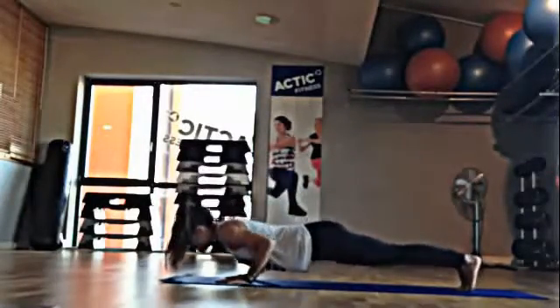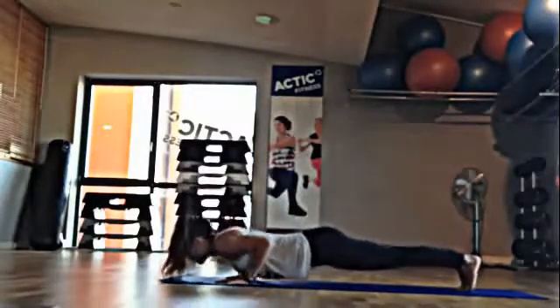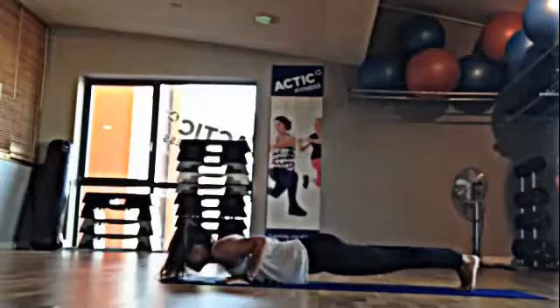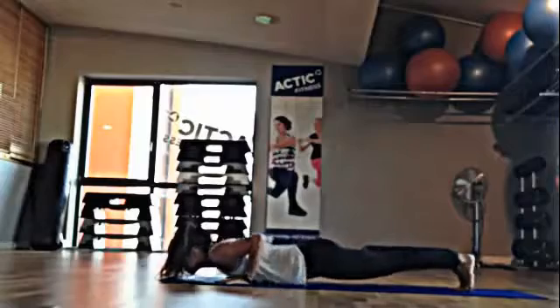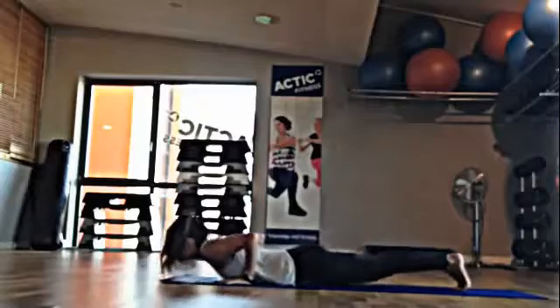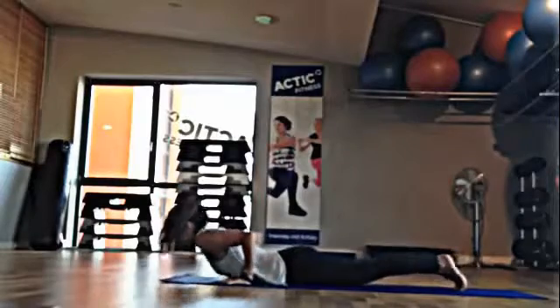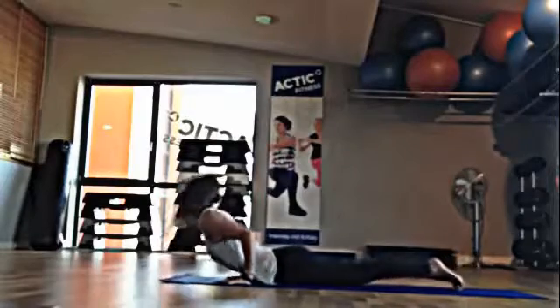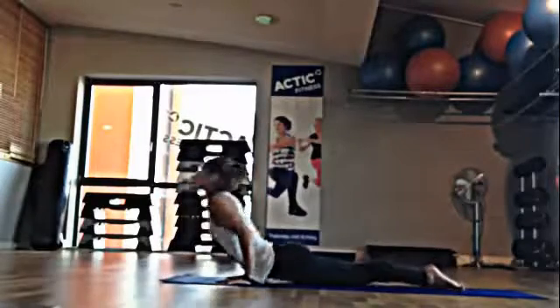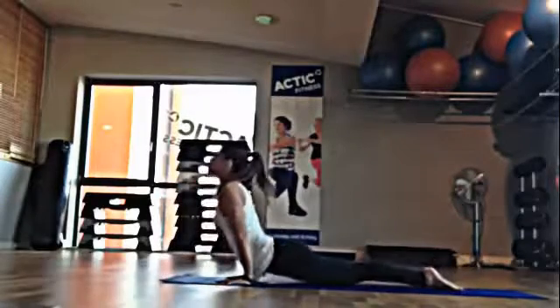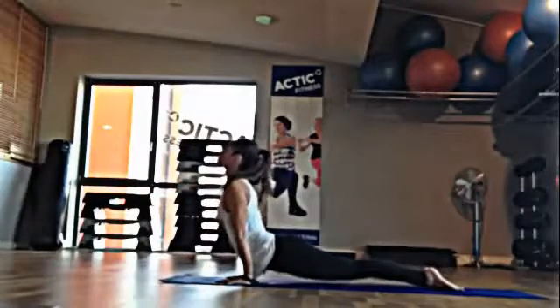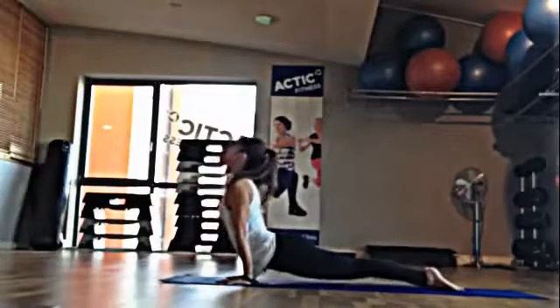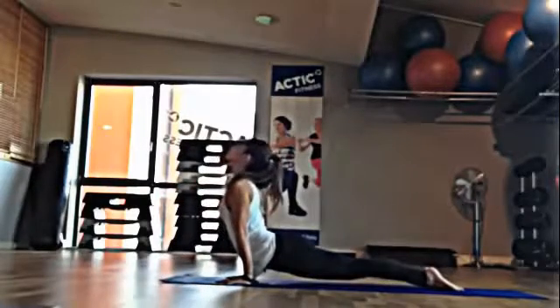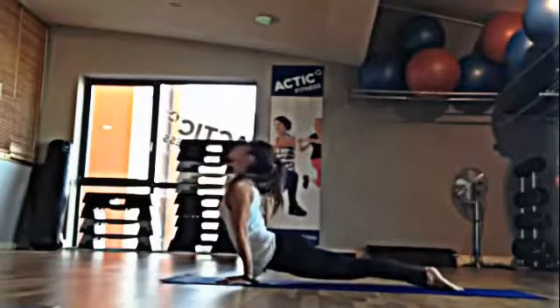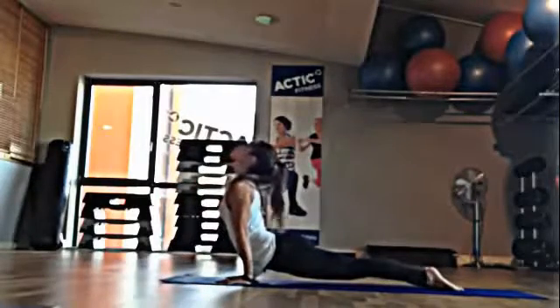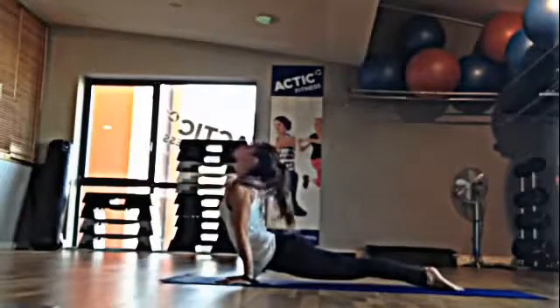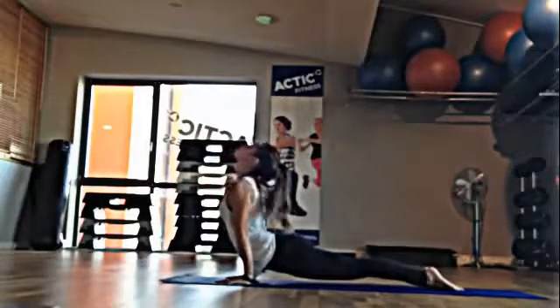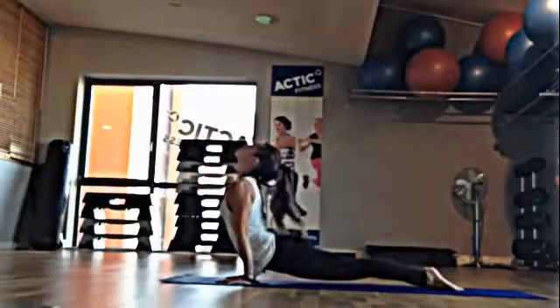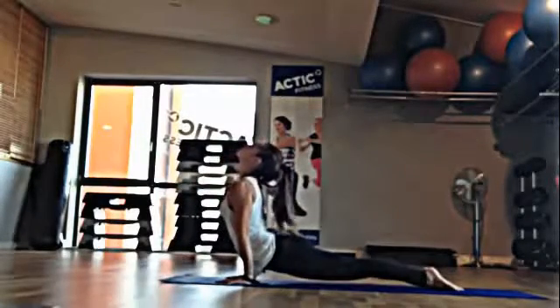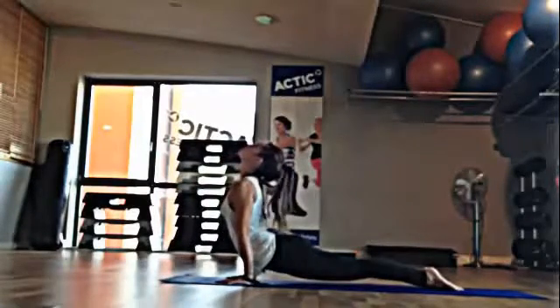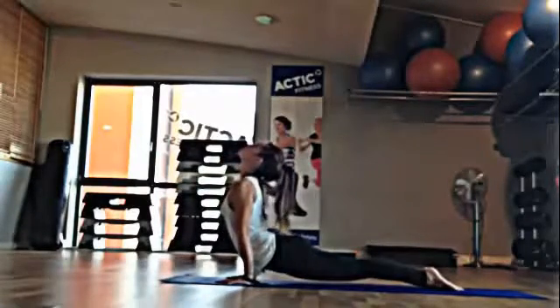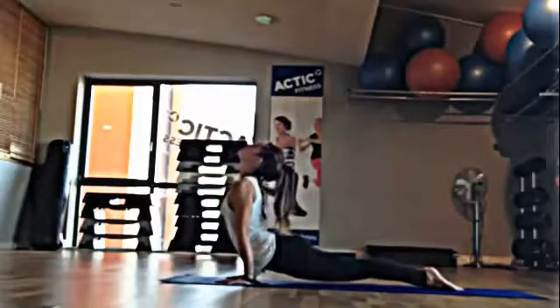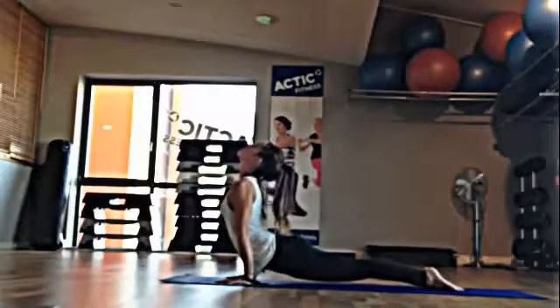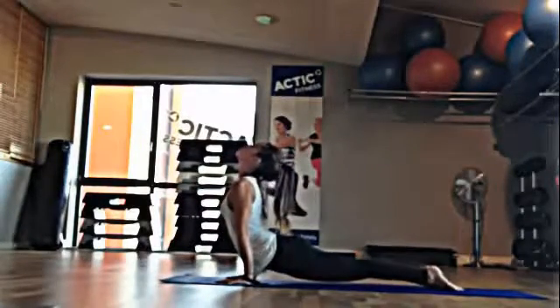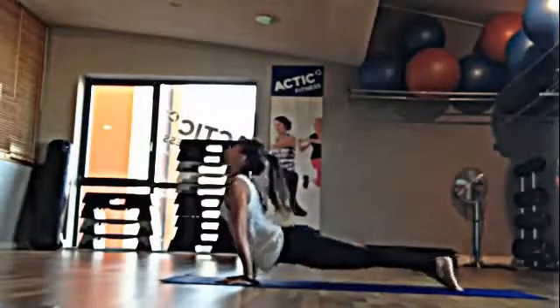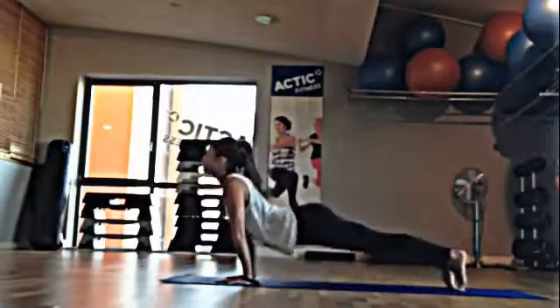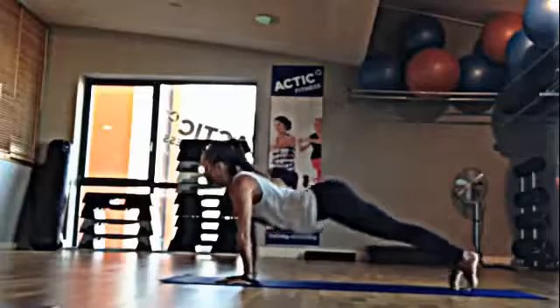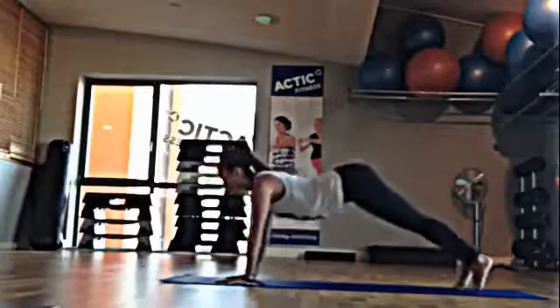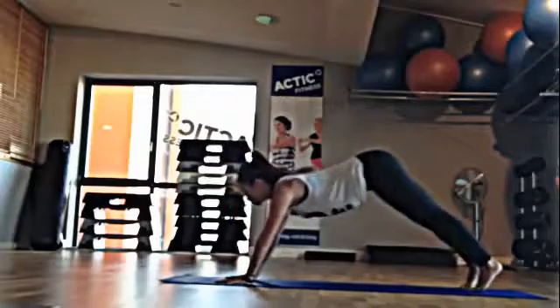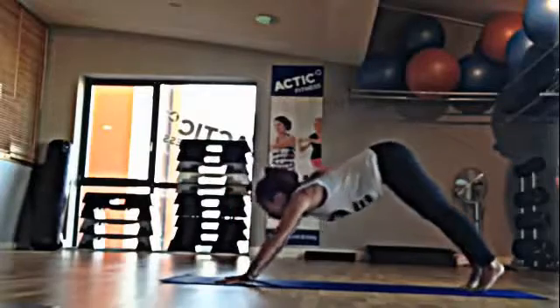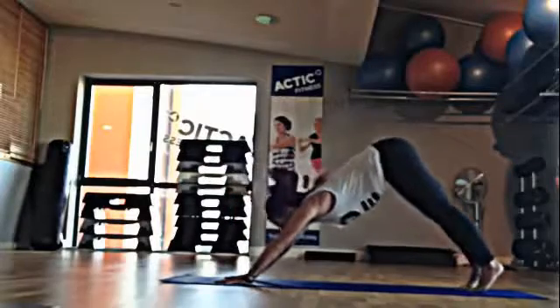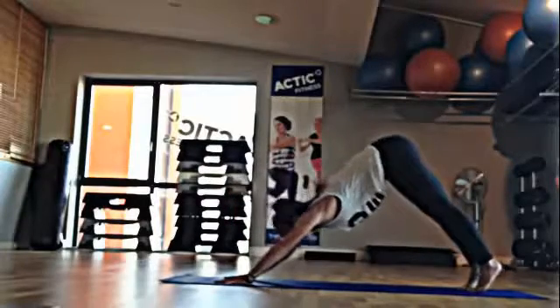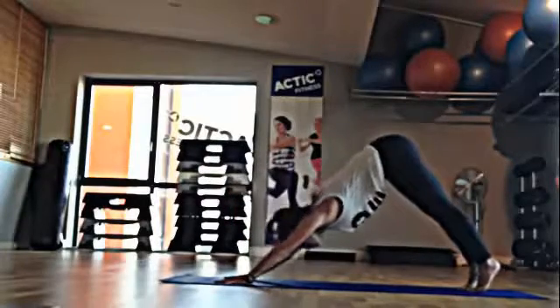Inhale, come over the toes, upward-facing dog. Exhale, push back, downward-facing dog.